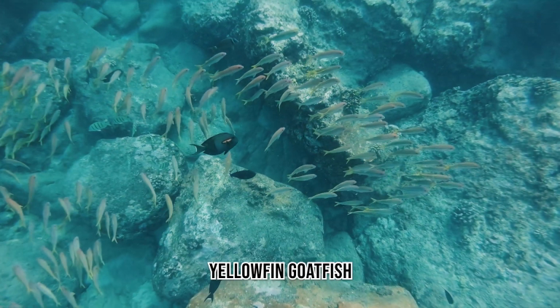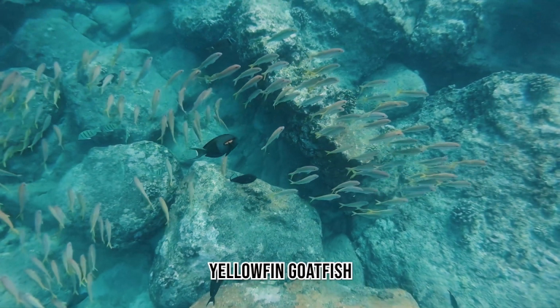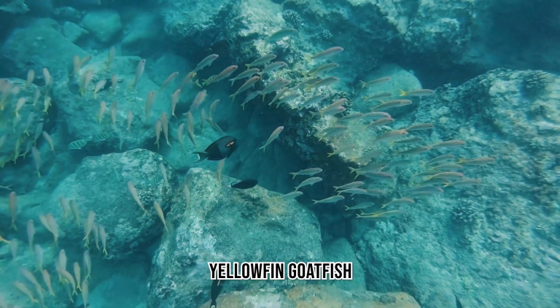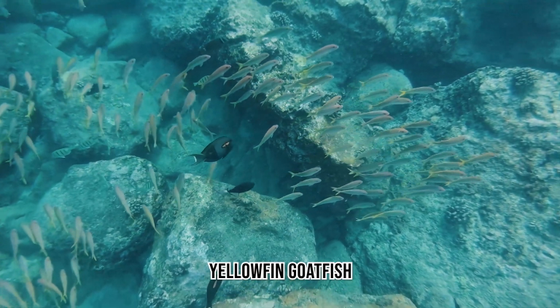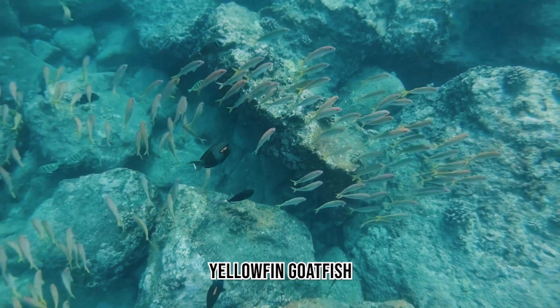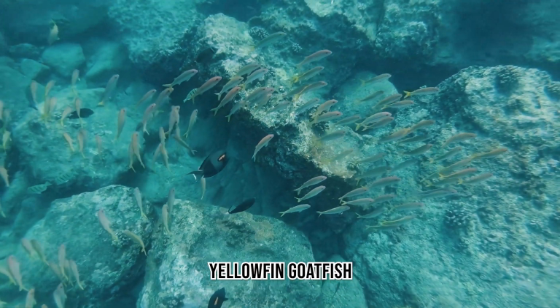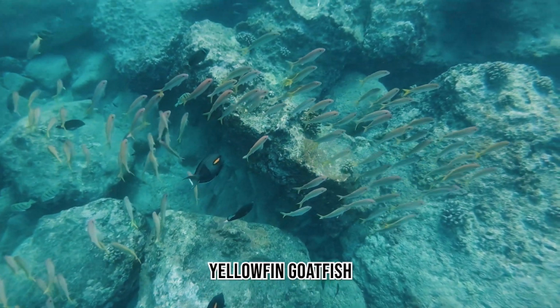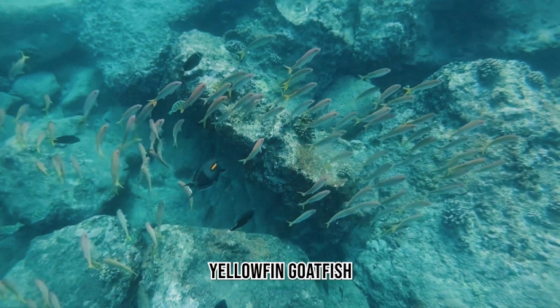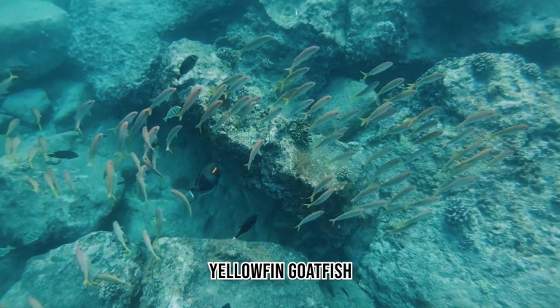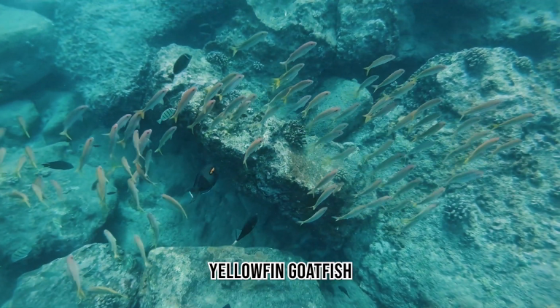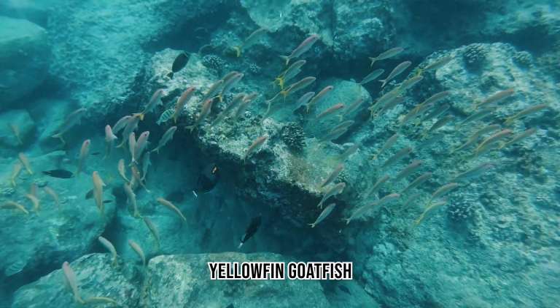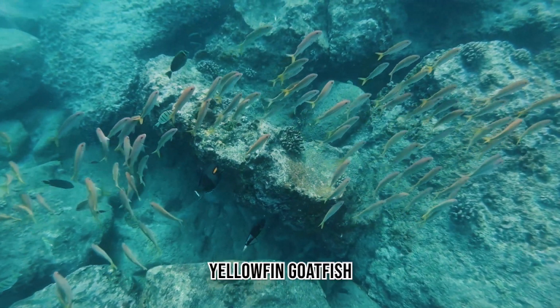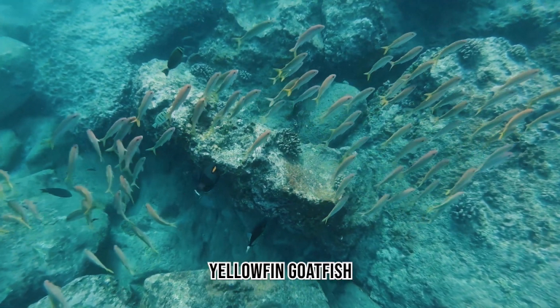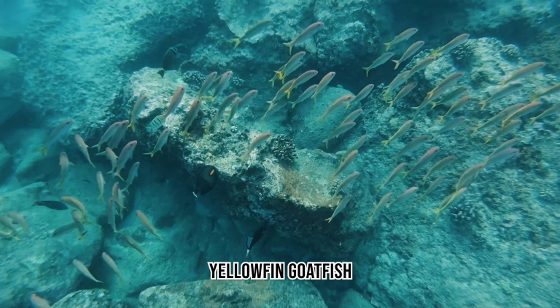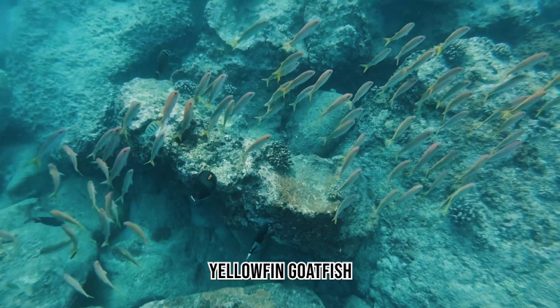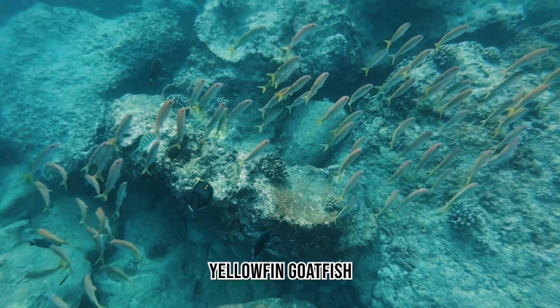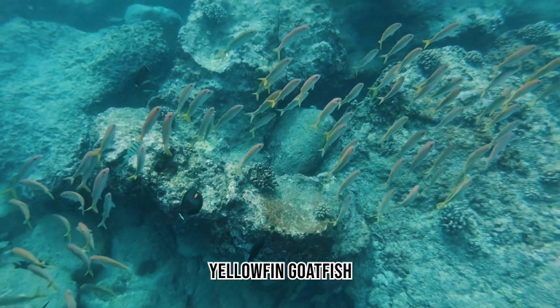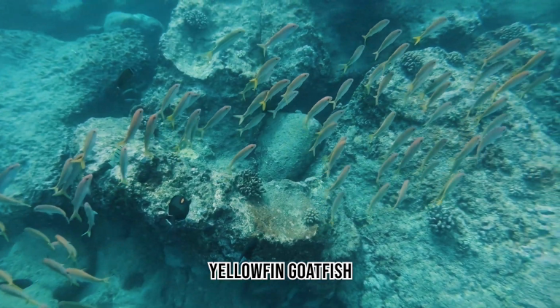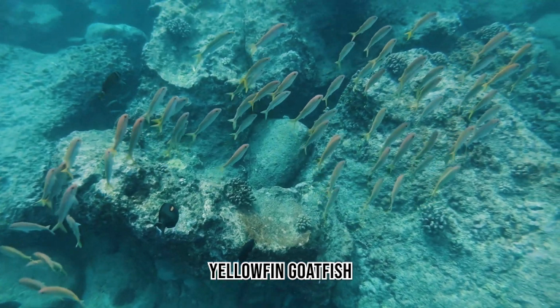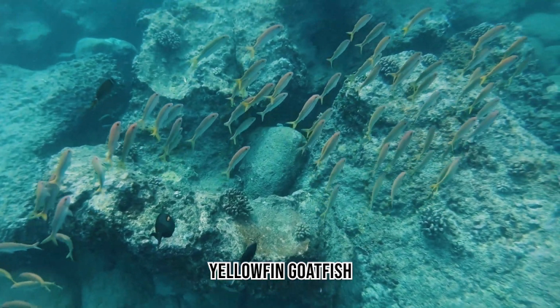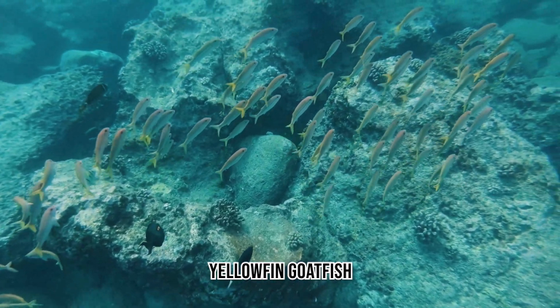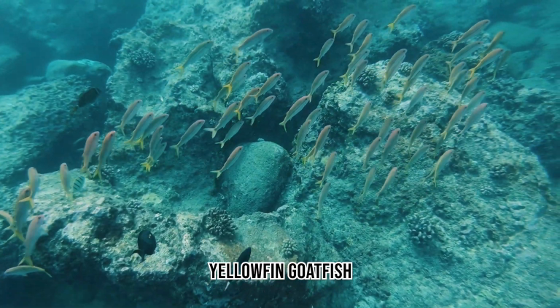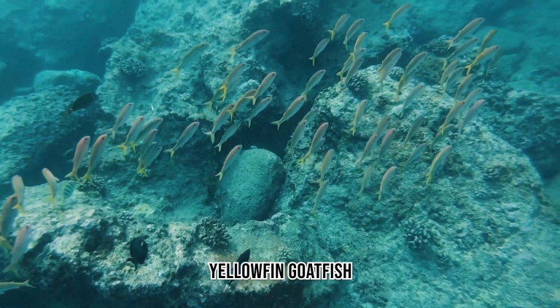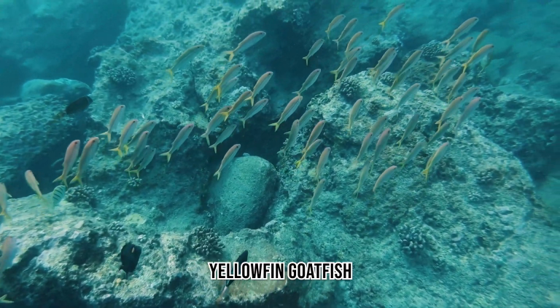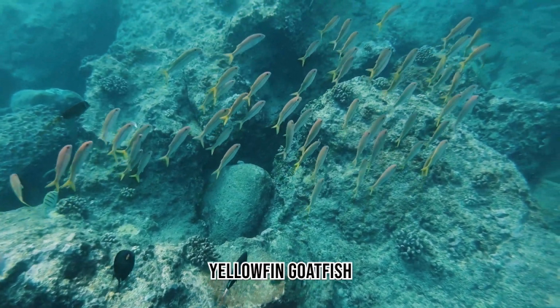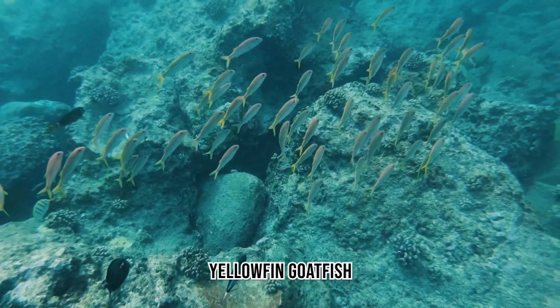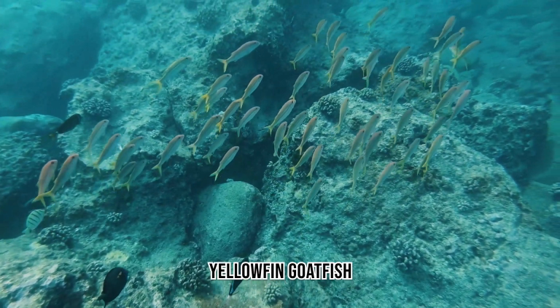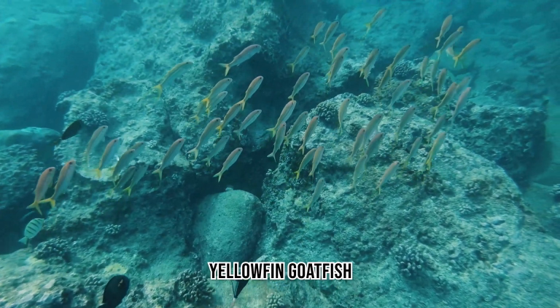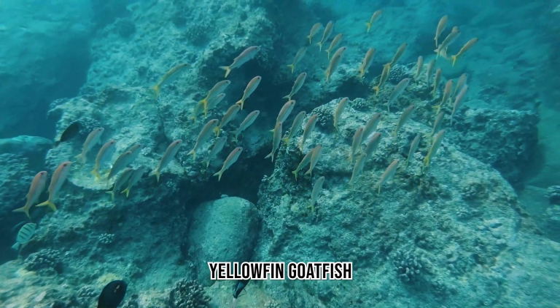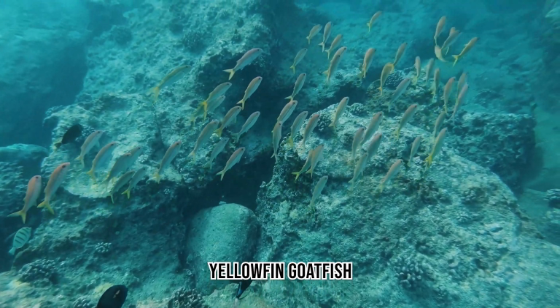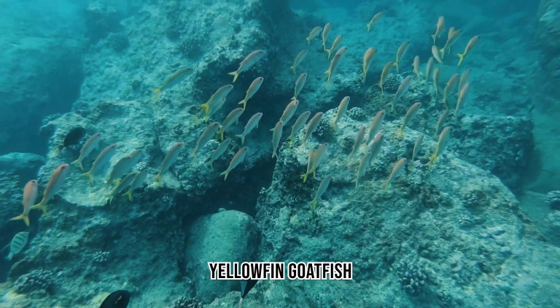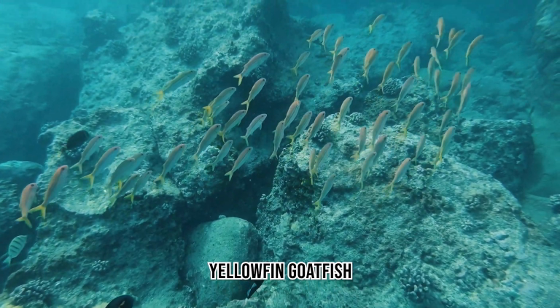Here you can see a school of Yellowfin Goatfish. Often here in Hawaii you see them in shallow reef areas or along sandy bottoms.